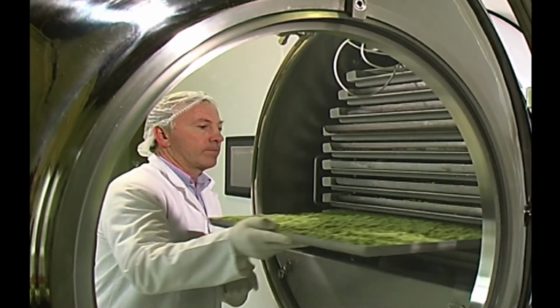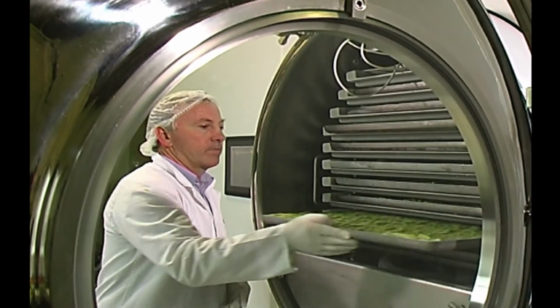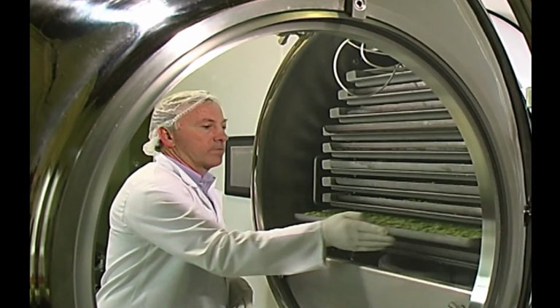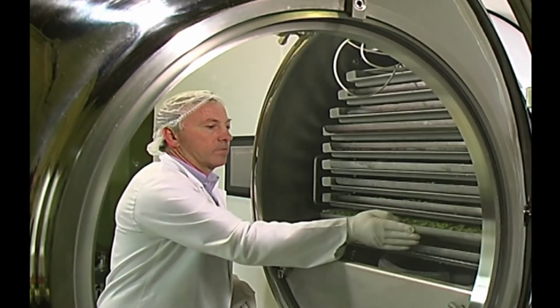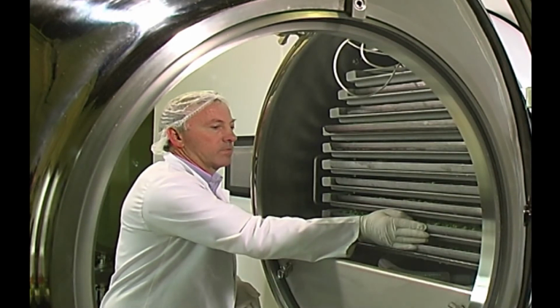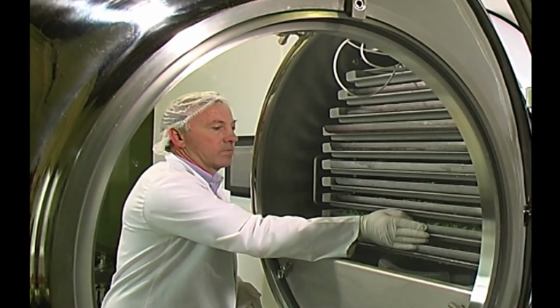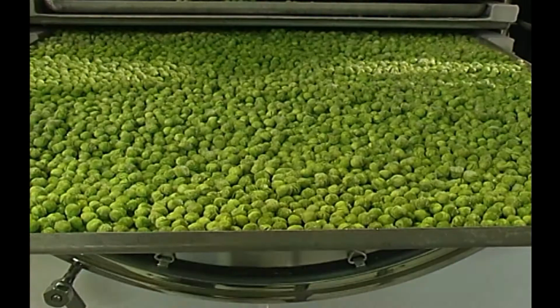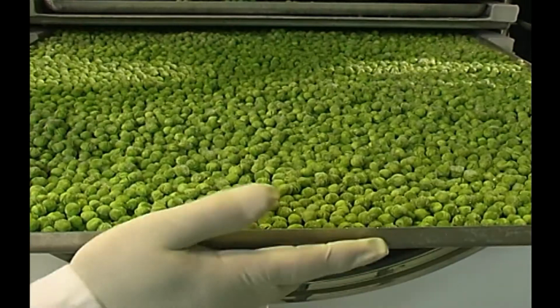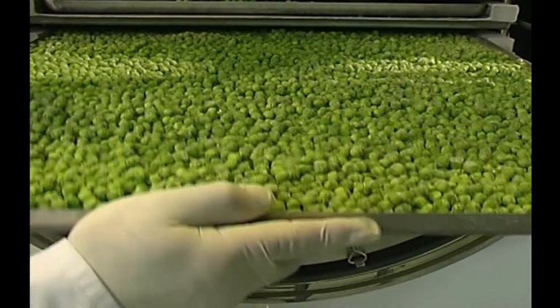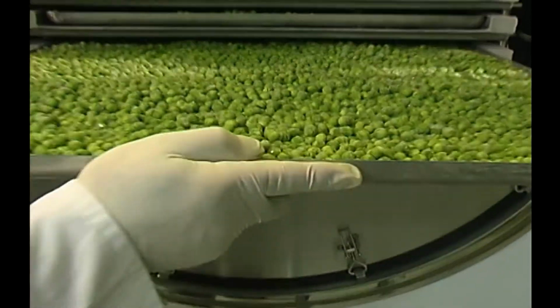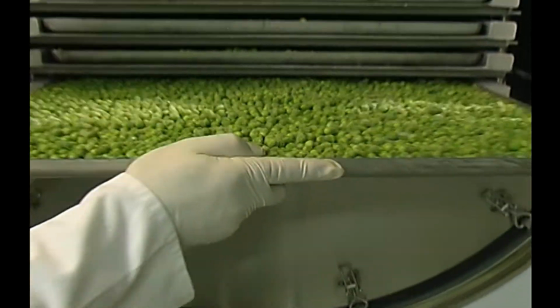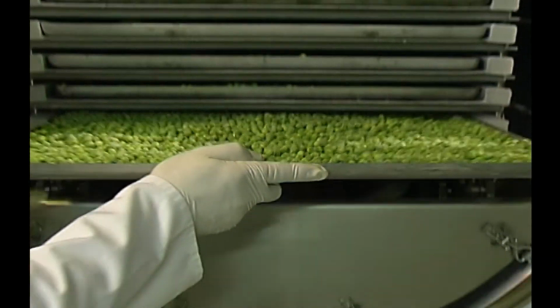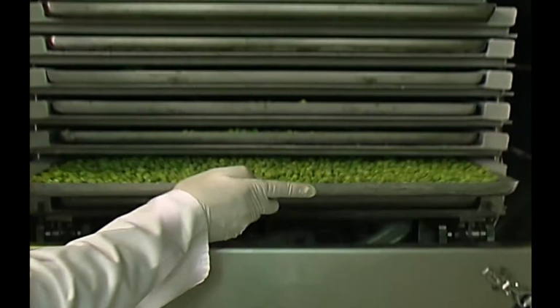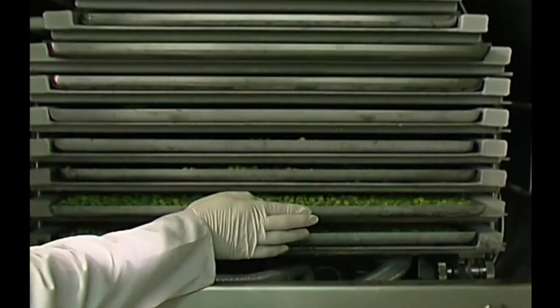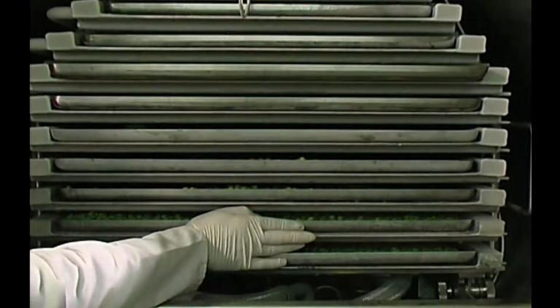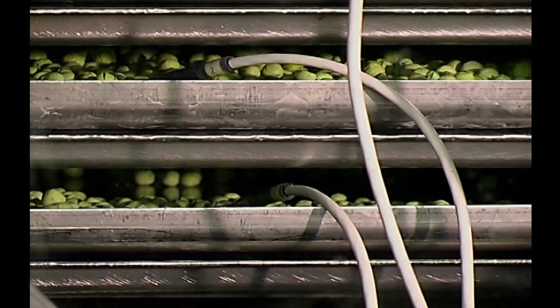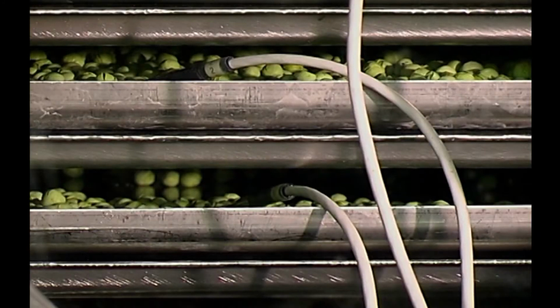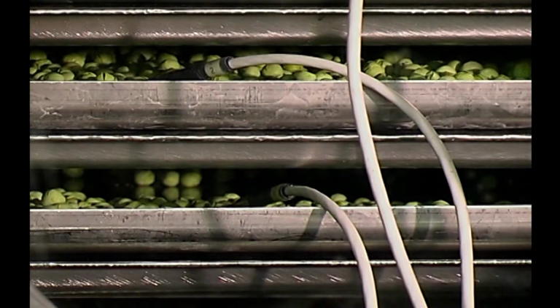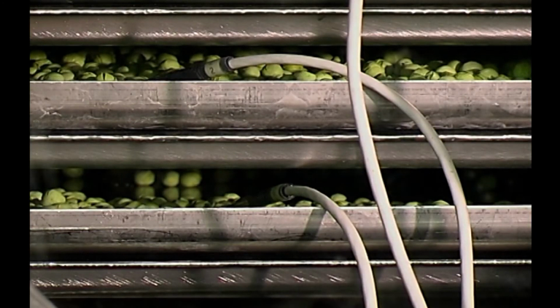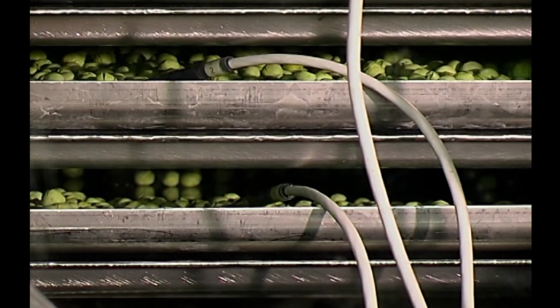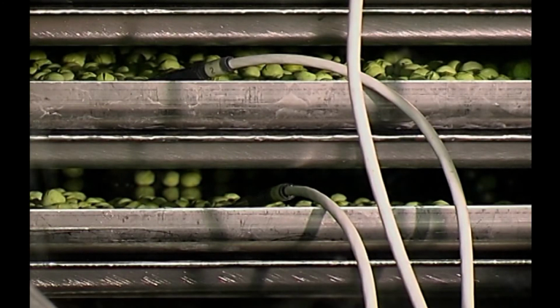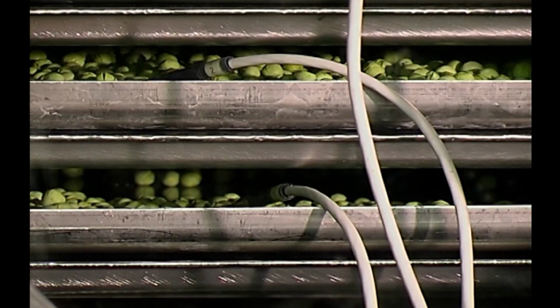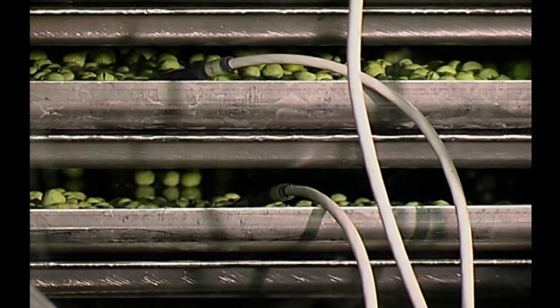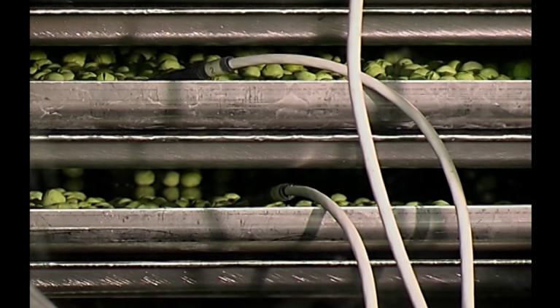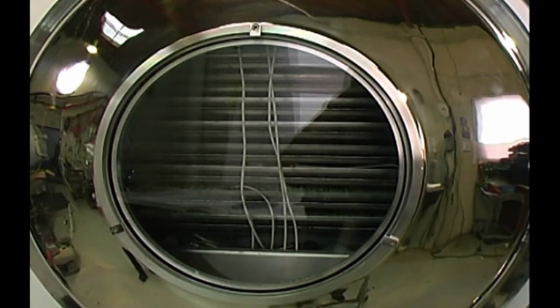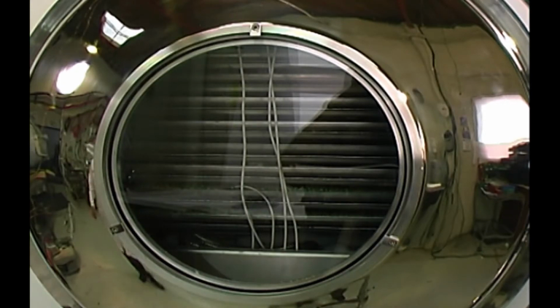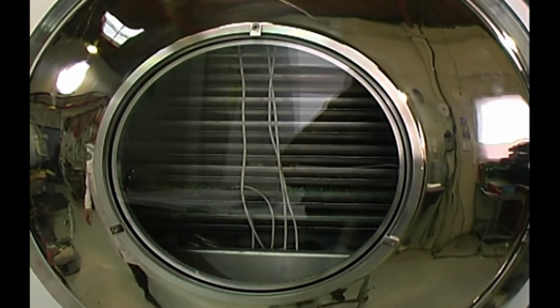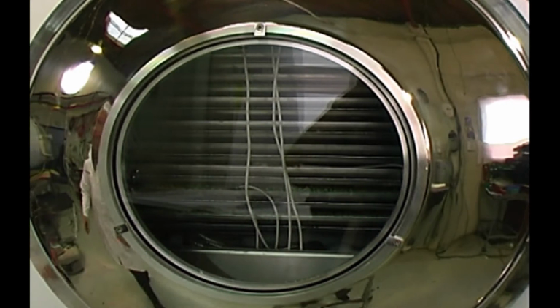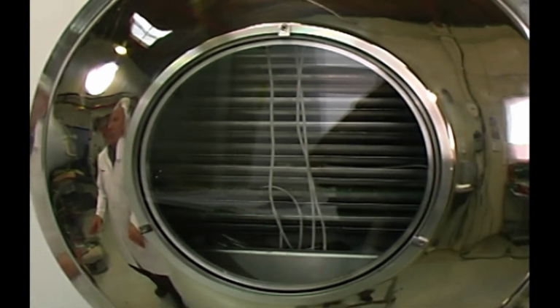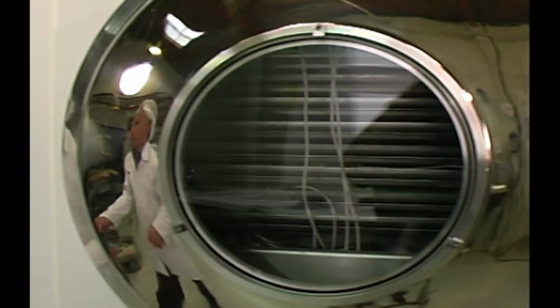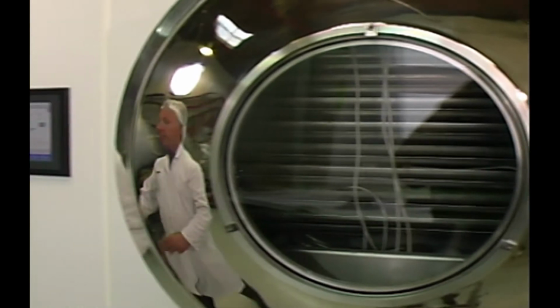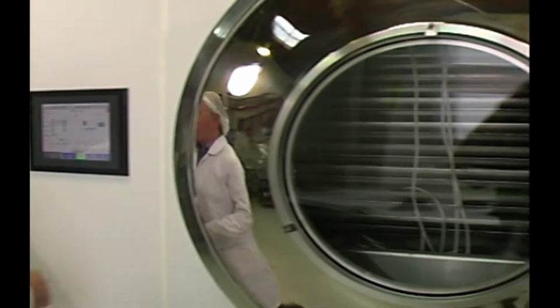When the trays are loaded, they are placed in the drying chamber, the temperature probes inserted, and the freeze-dry cycle gets underway.